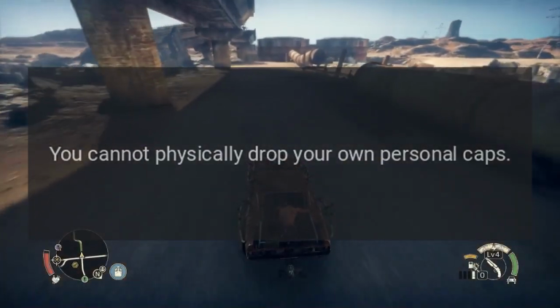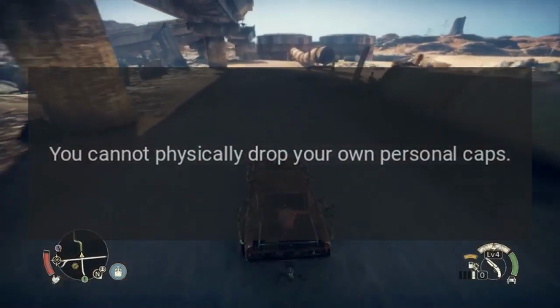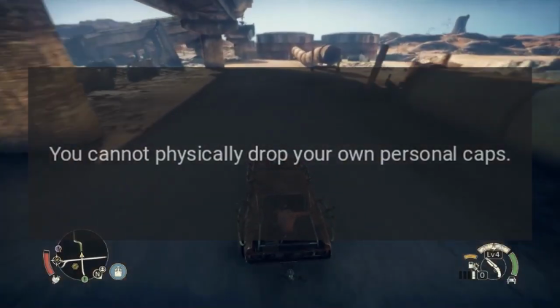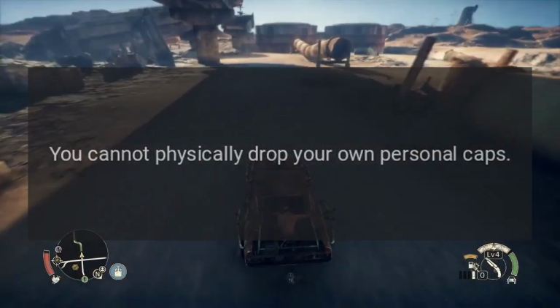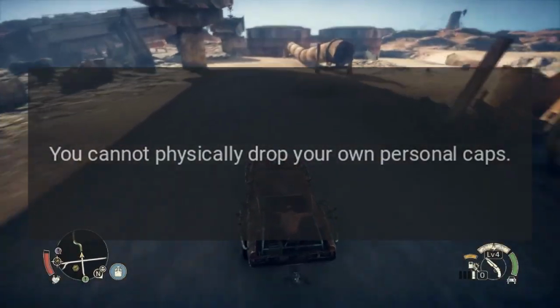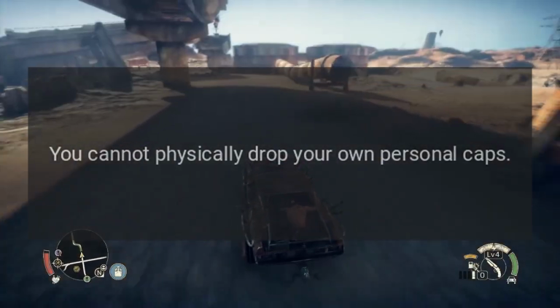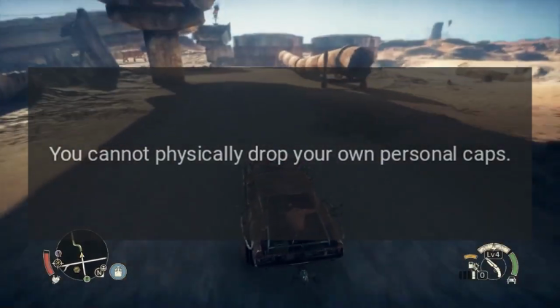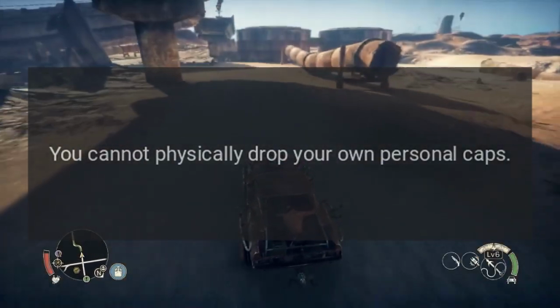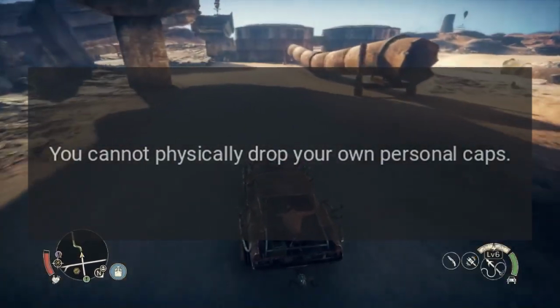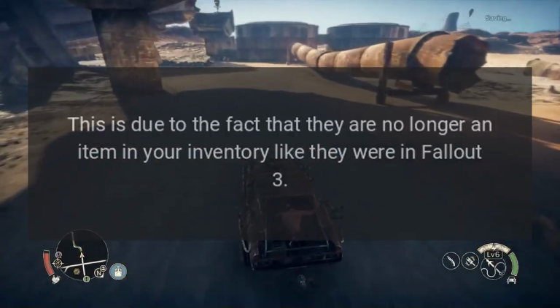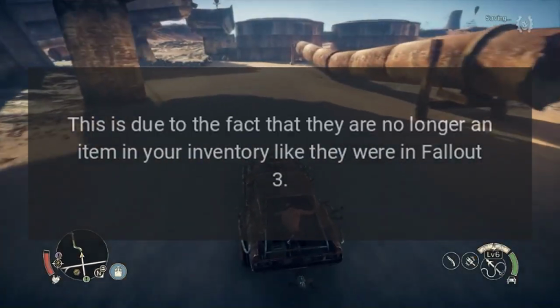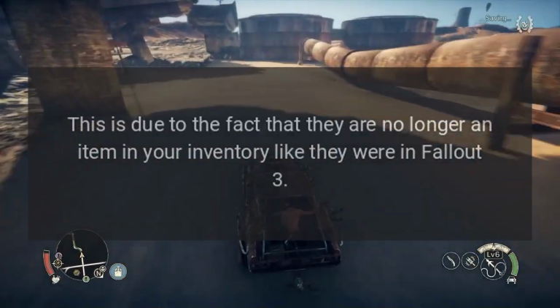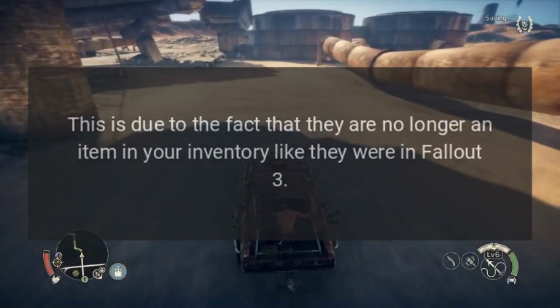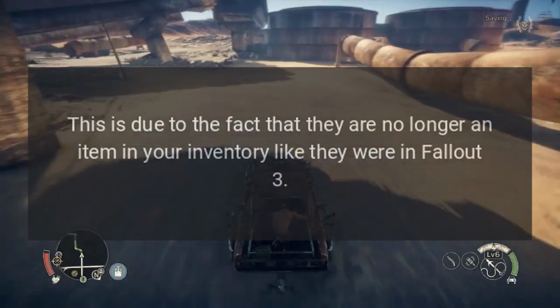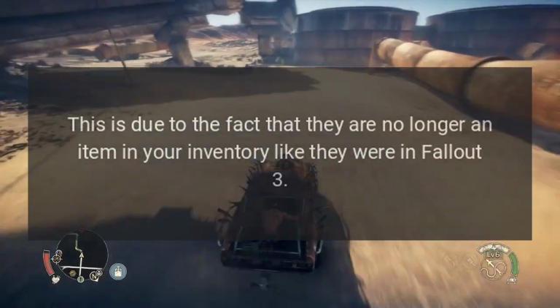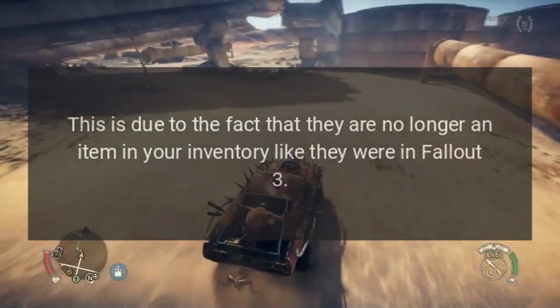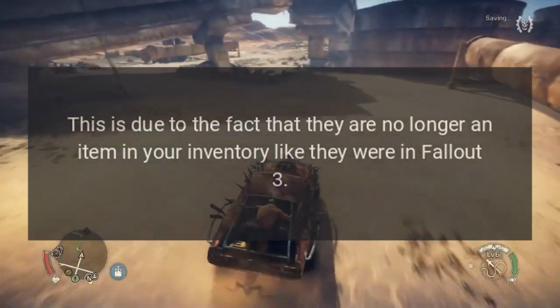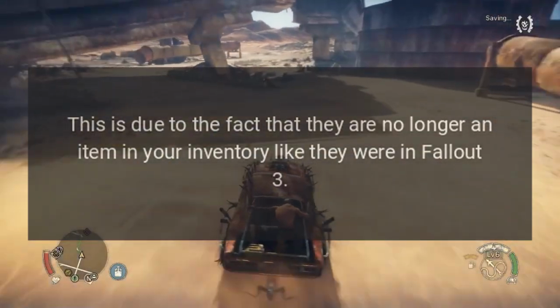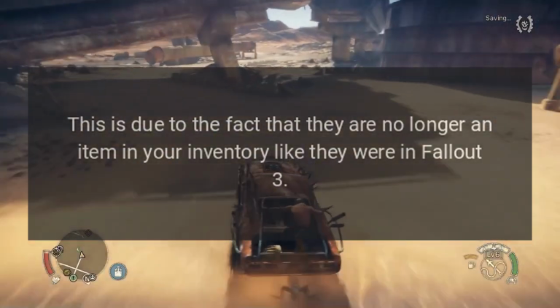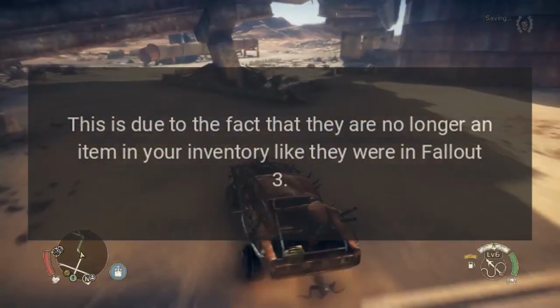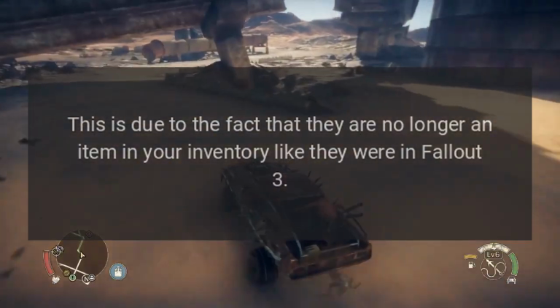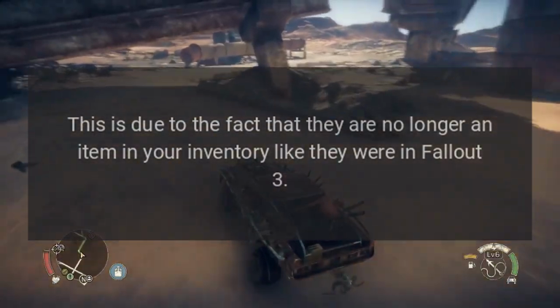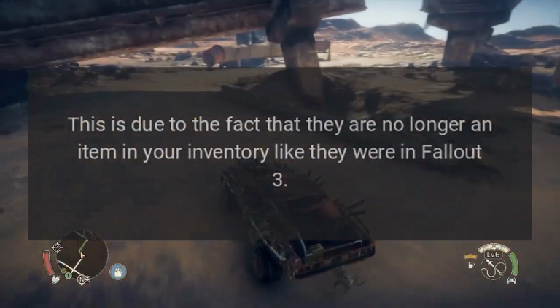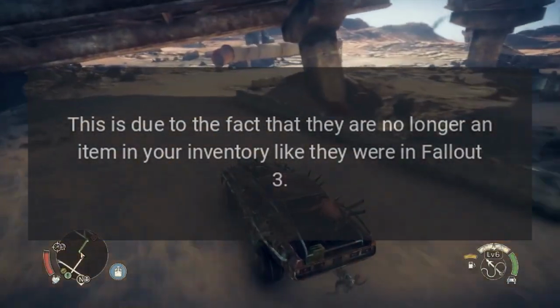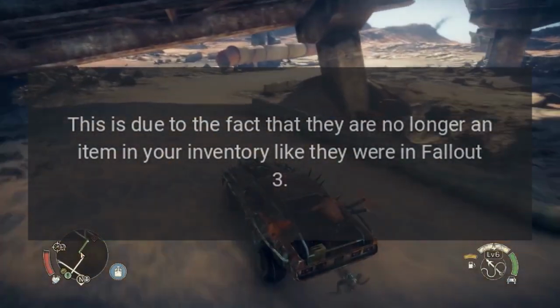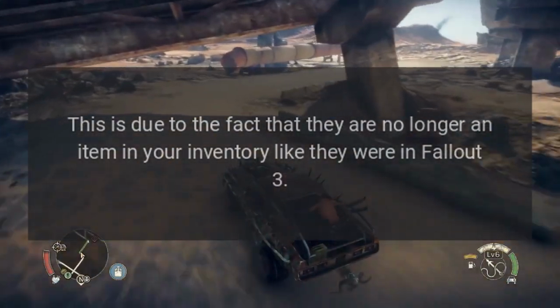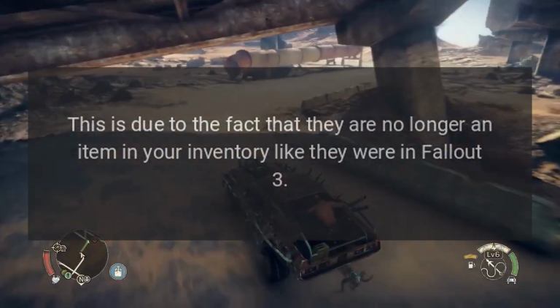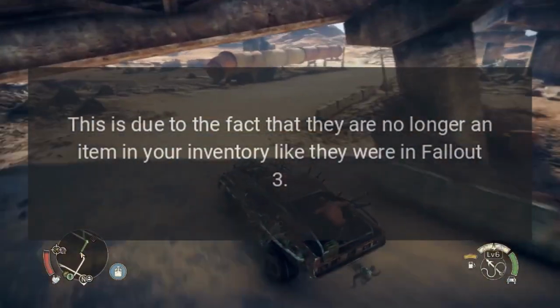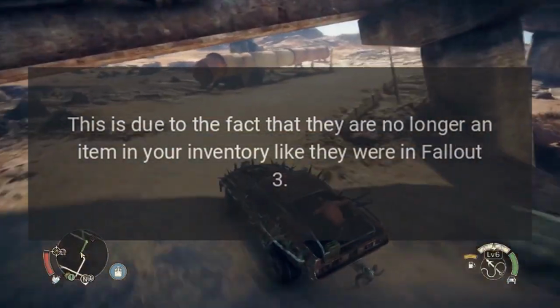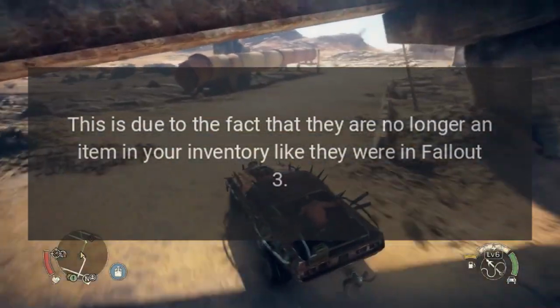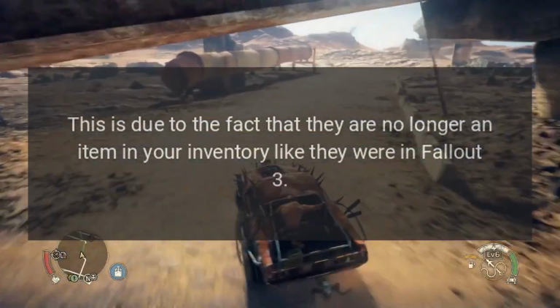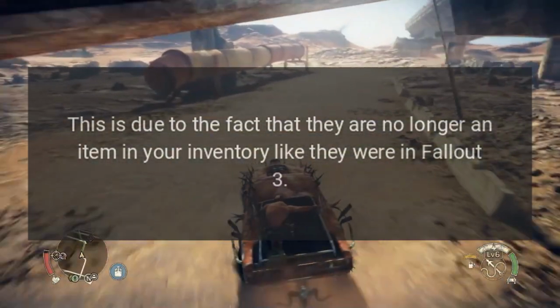Answer: You cannot physically drop your own personal caps. This is due to the fact that they are no longer an item in your inventory like they were in Fallout 3.